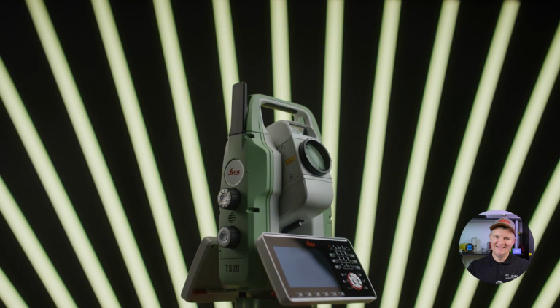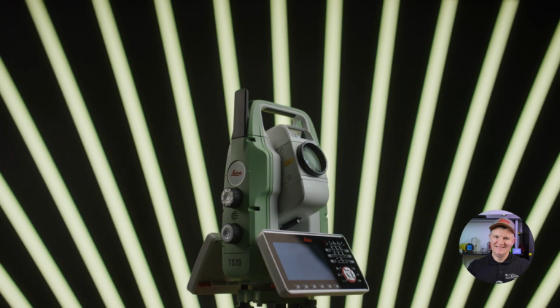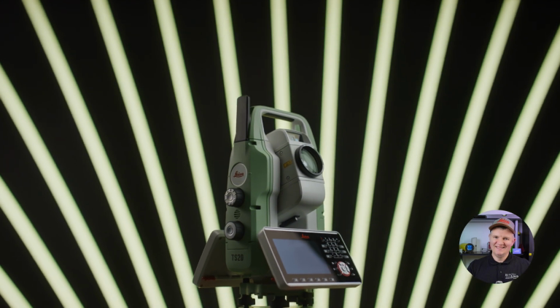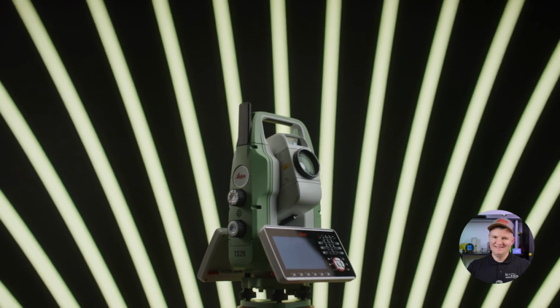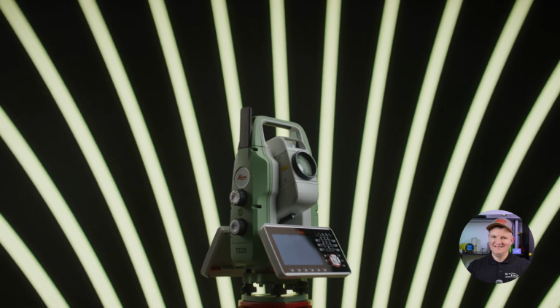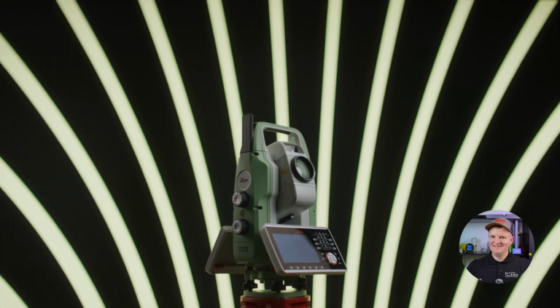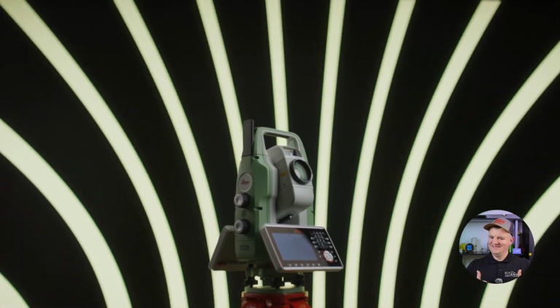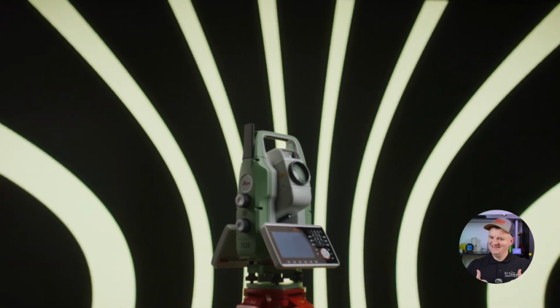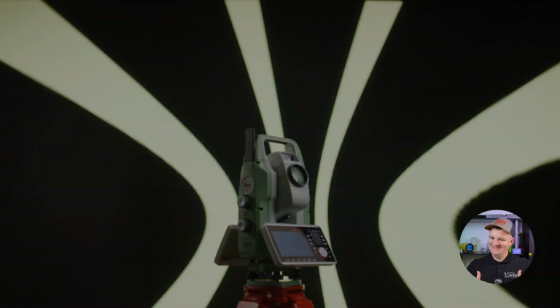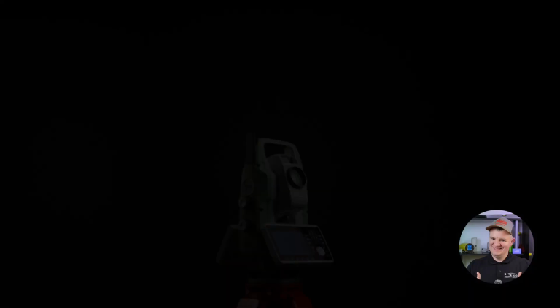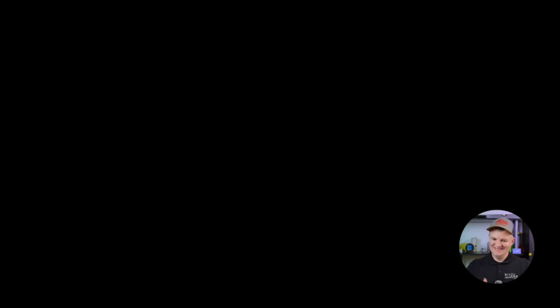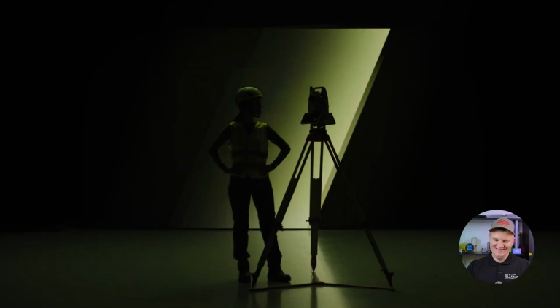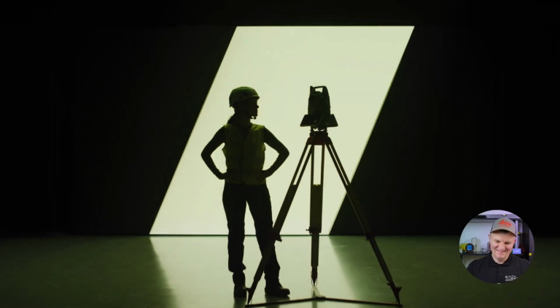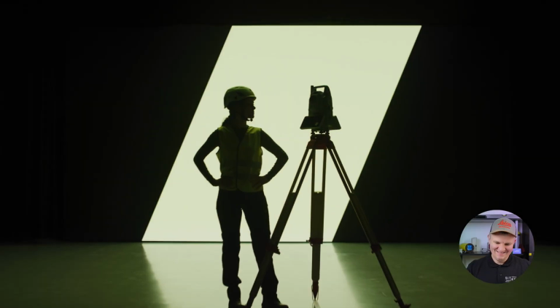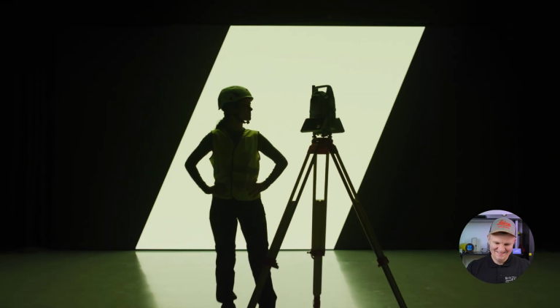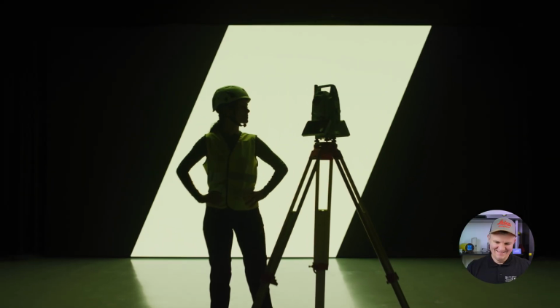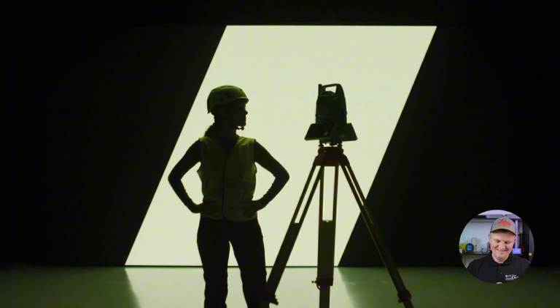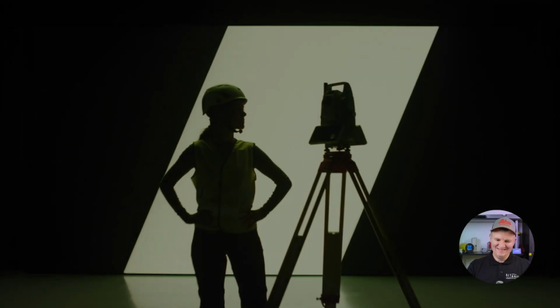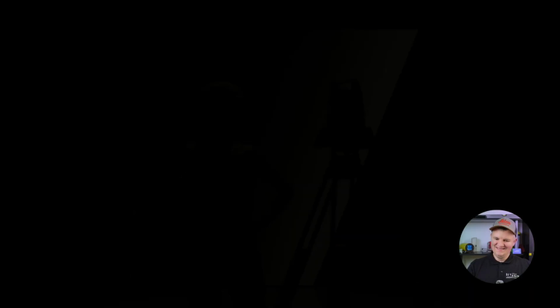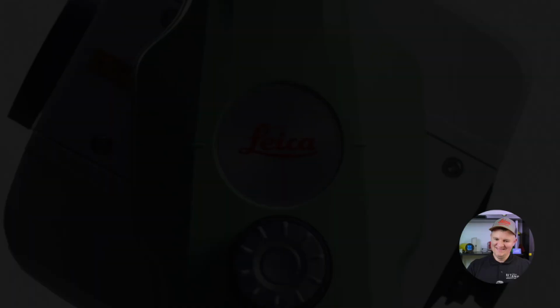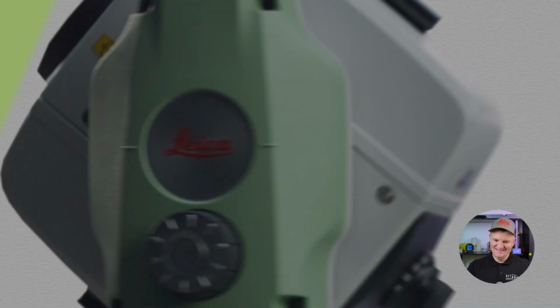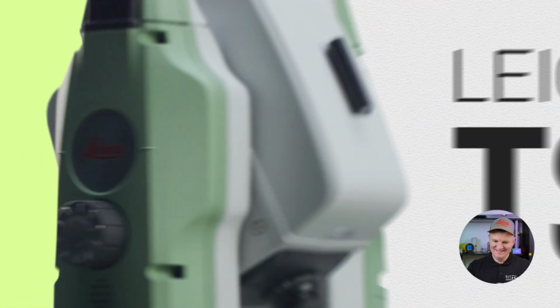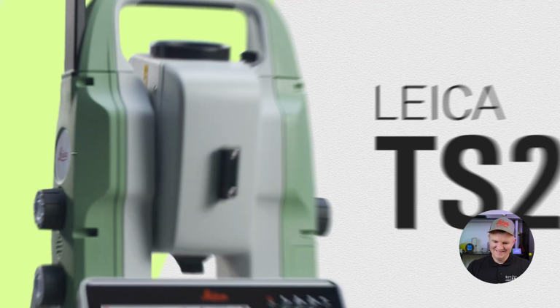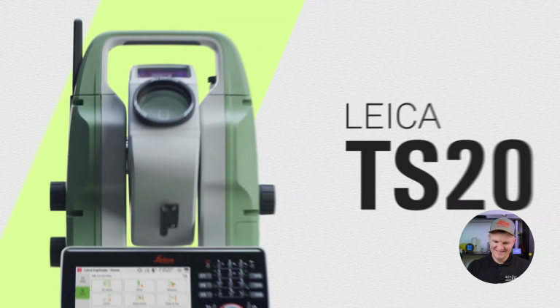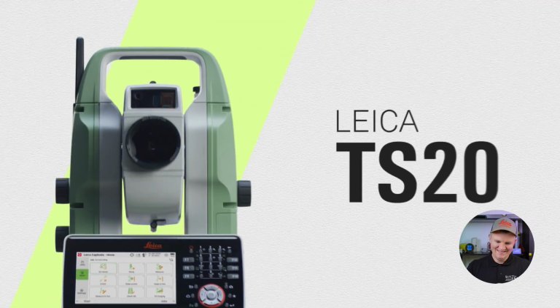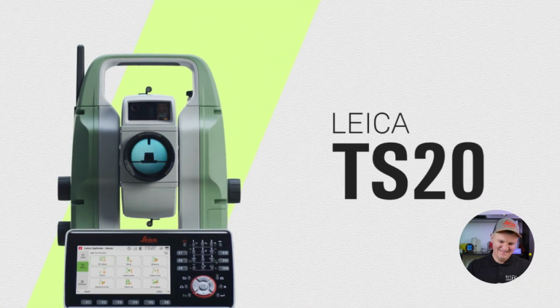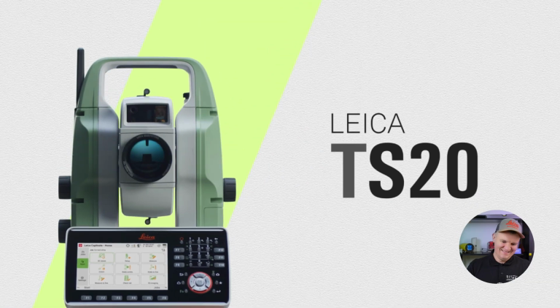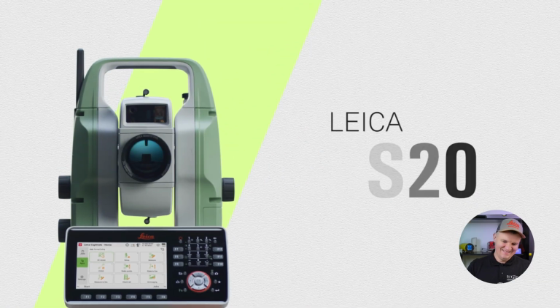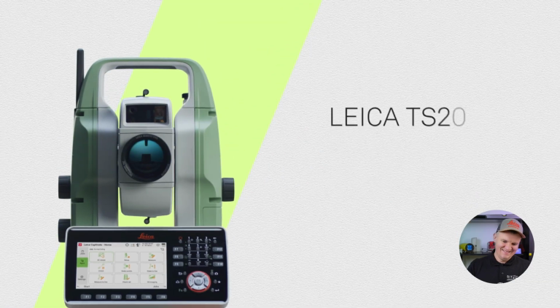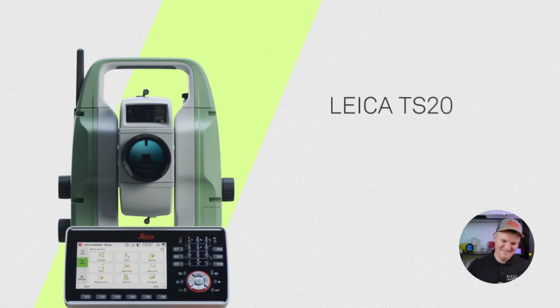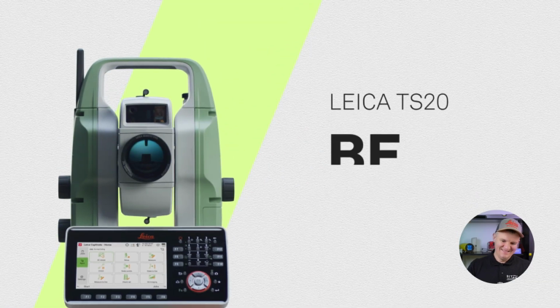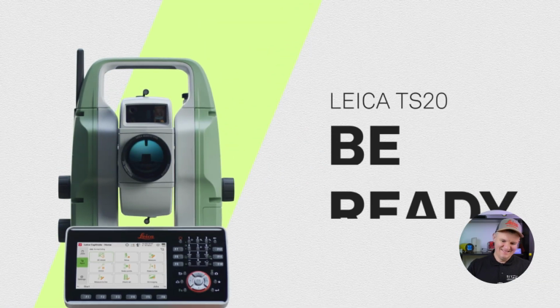Leica TS20. Be accurate. Be confident. Be trusted. Be ready.